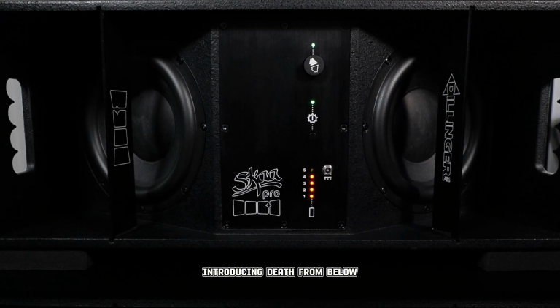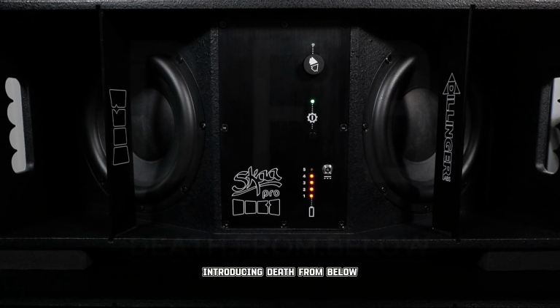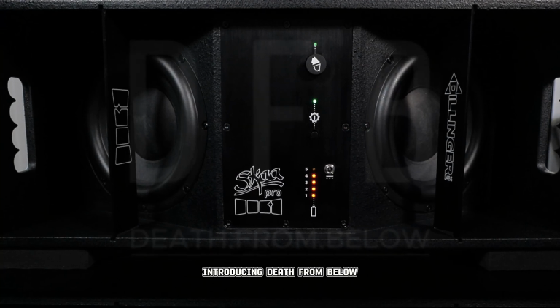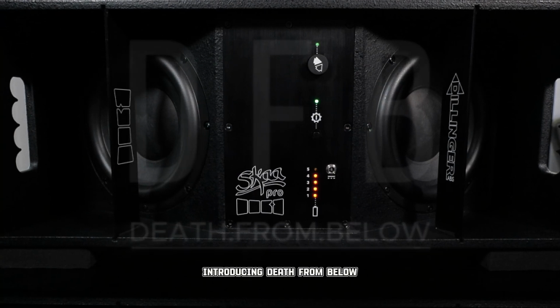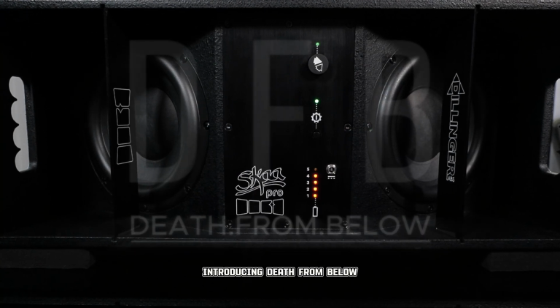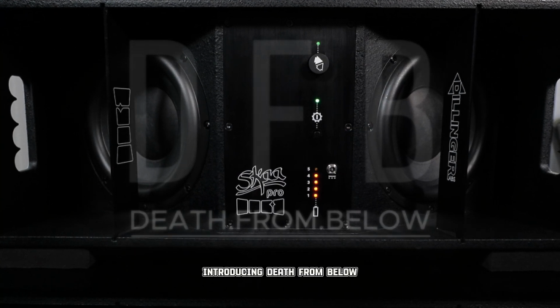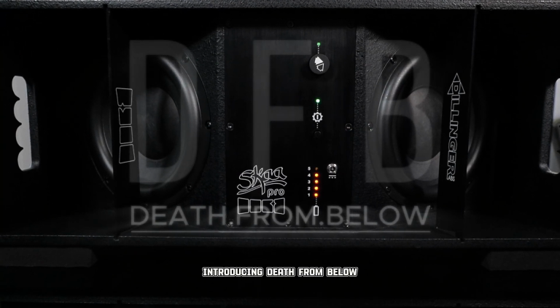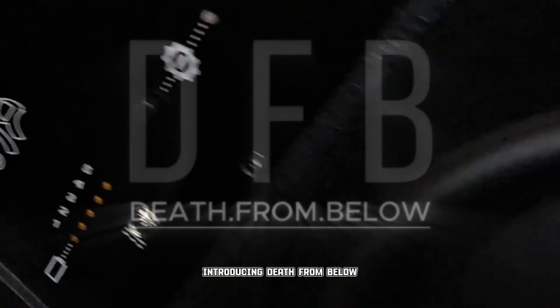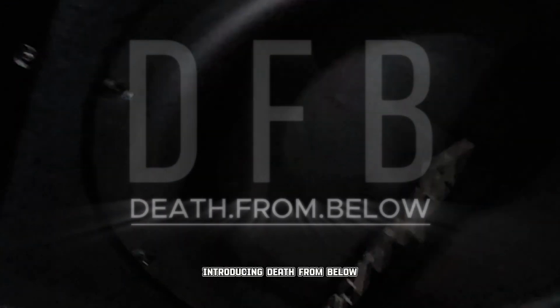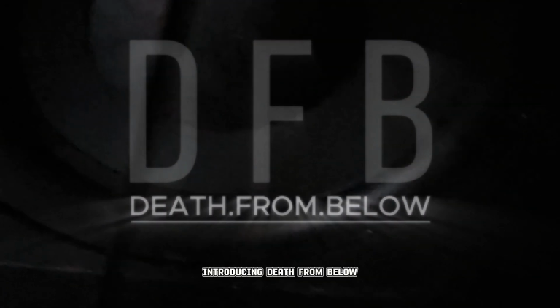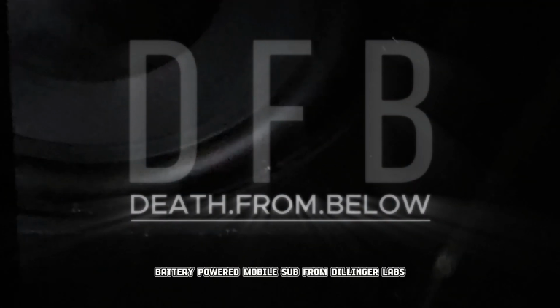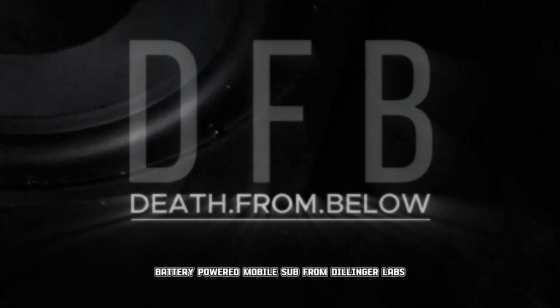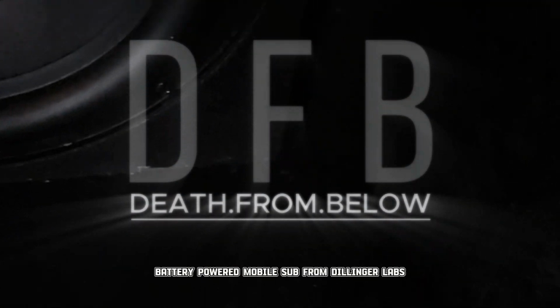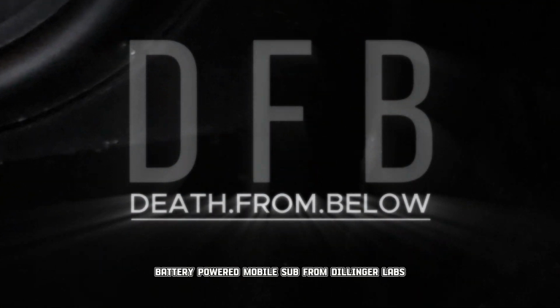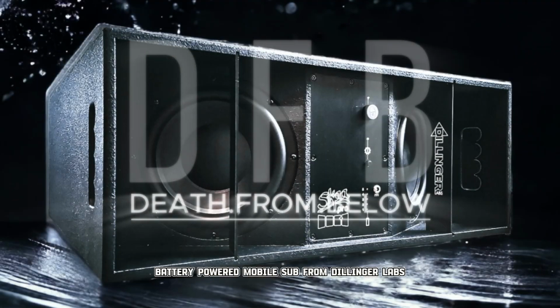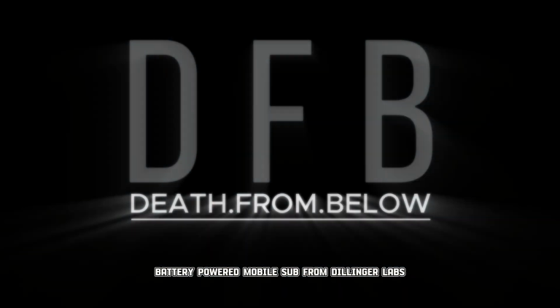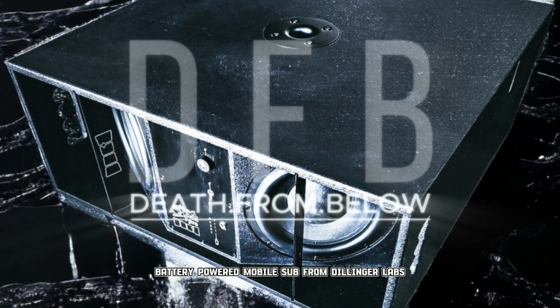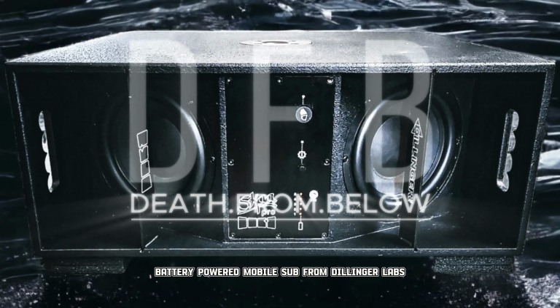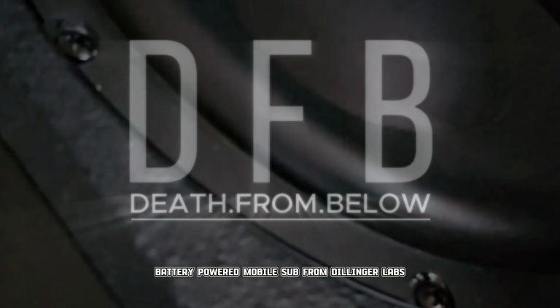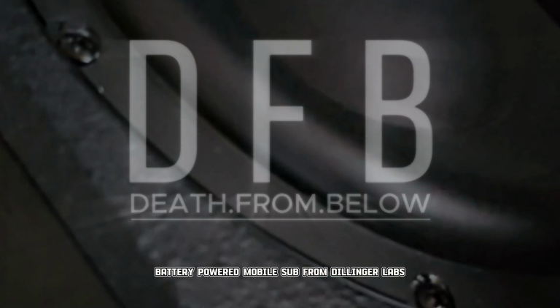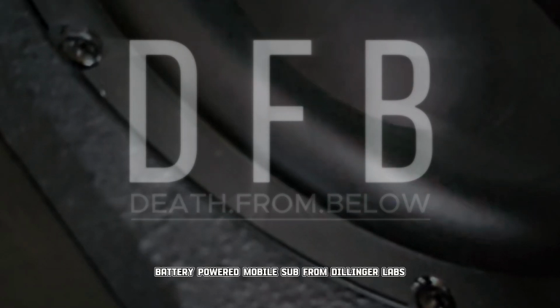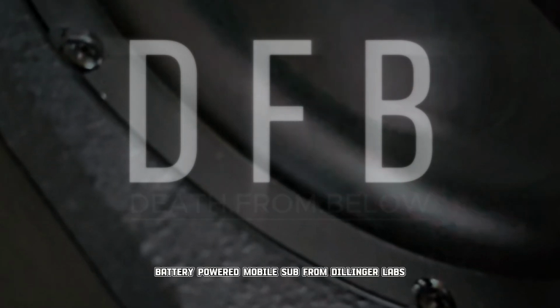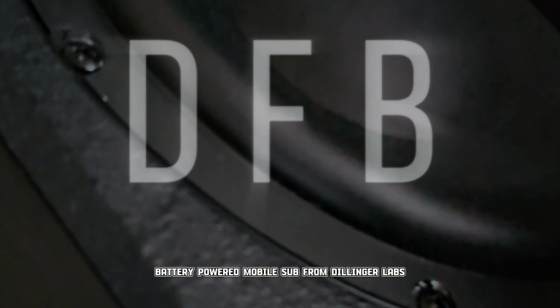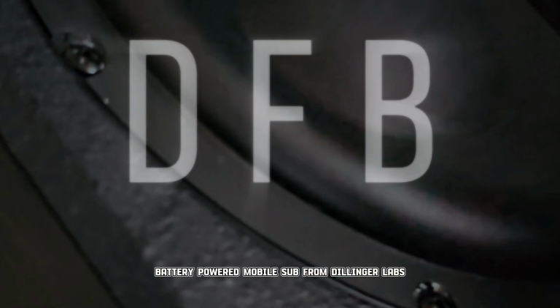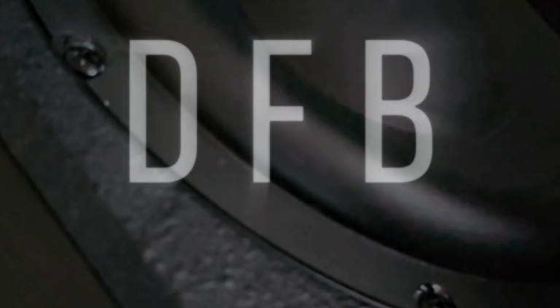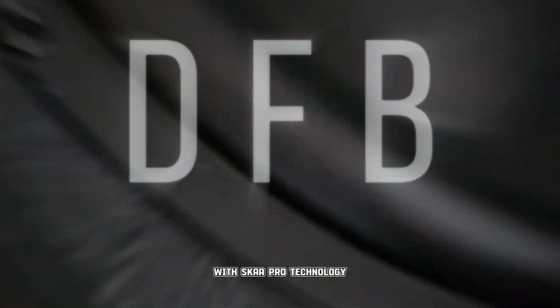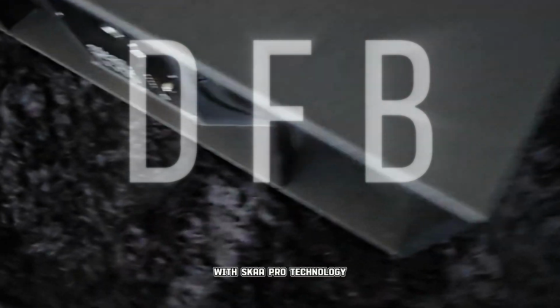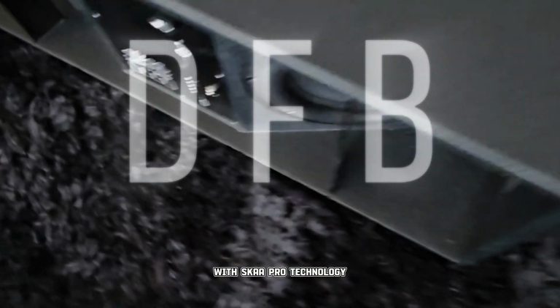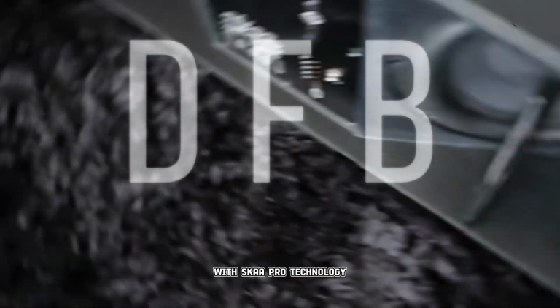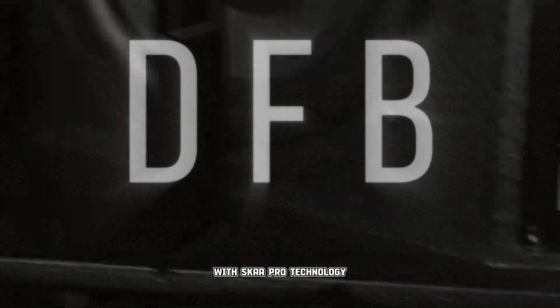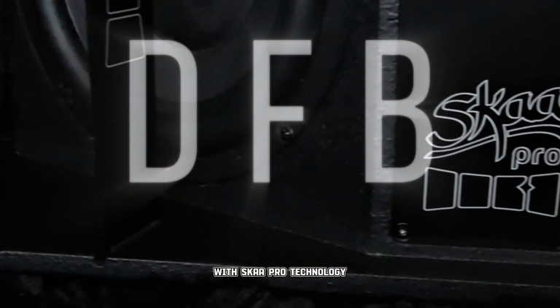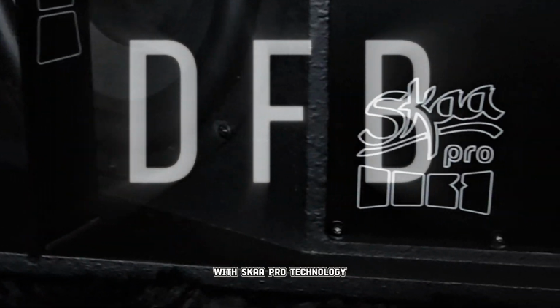Introducing Death From Below, the battery-powered mobile sub from Dillinger Labs with Ska Pro Technology.